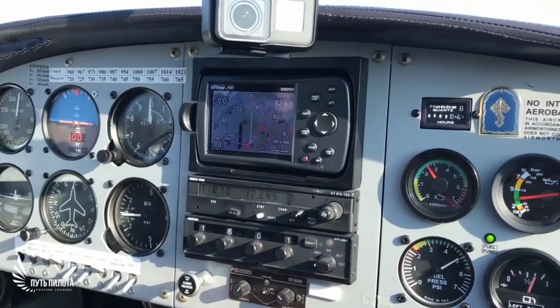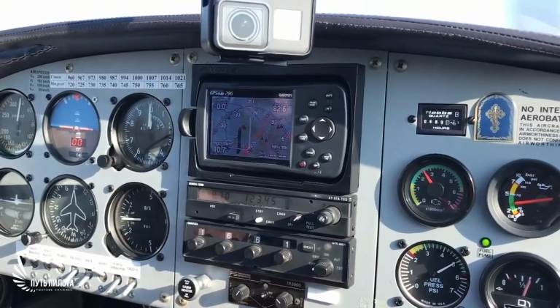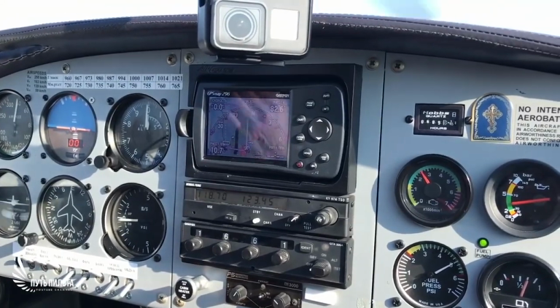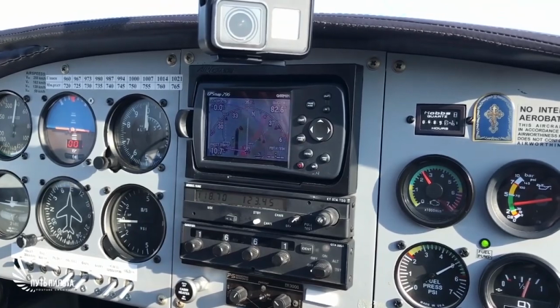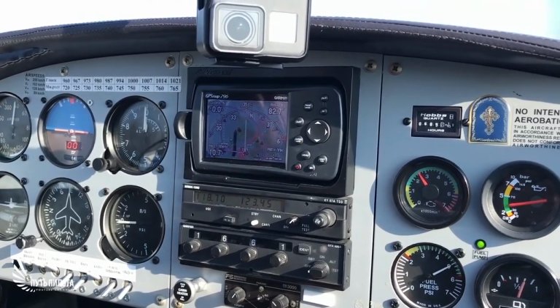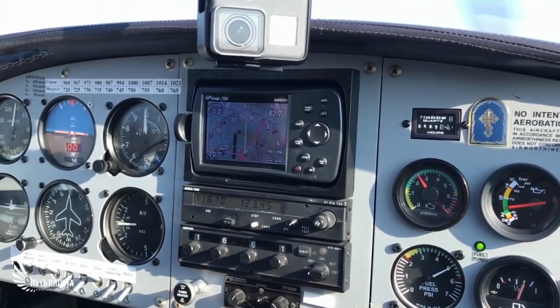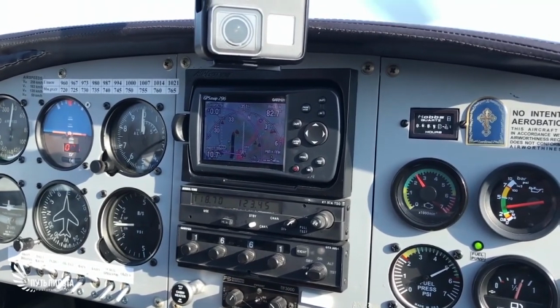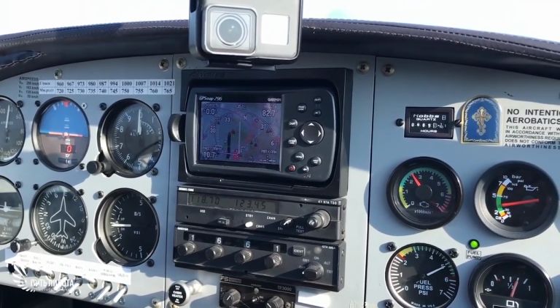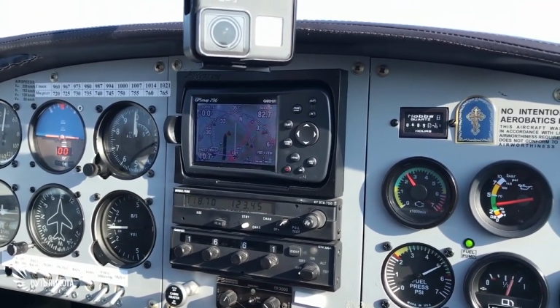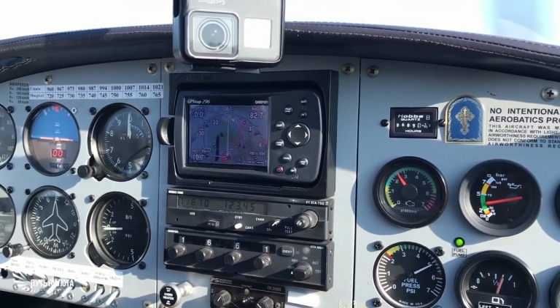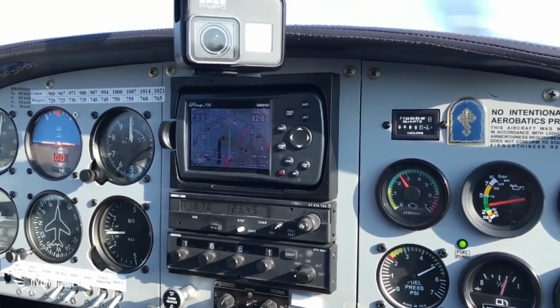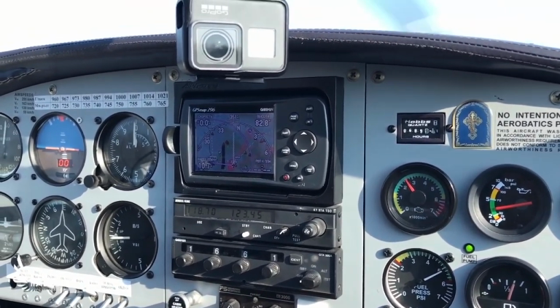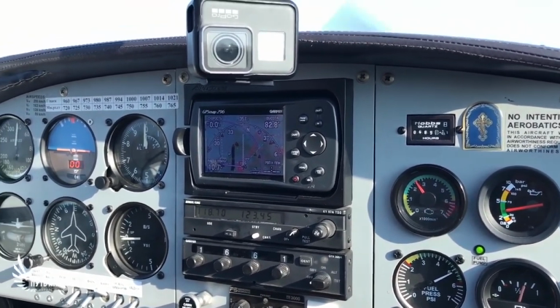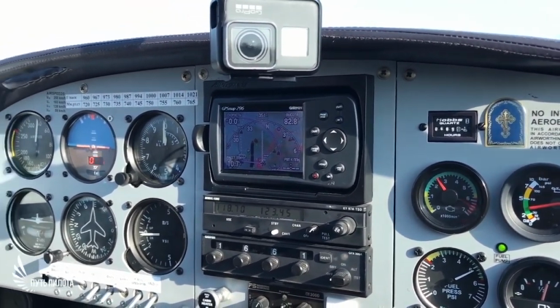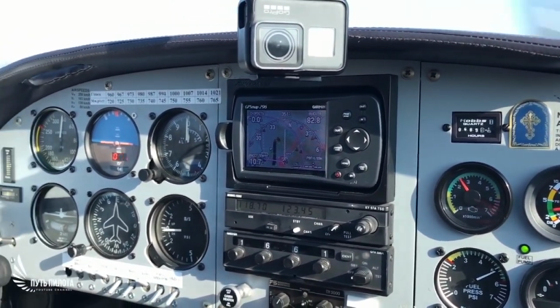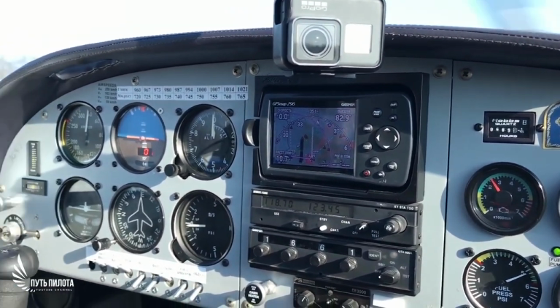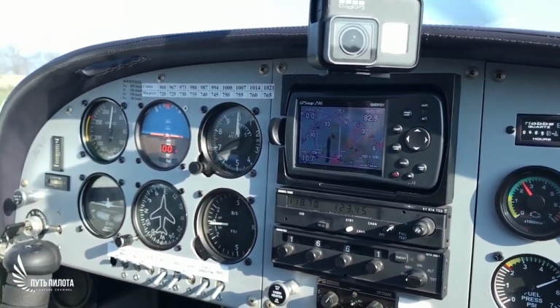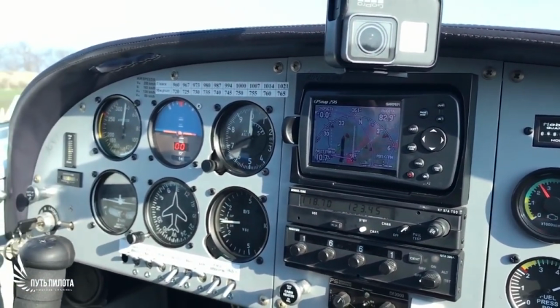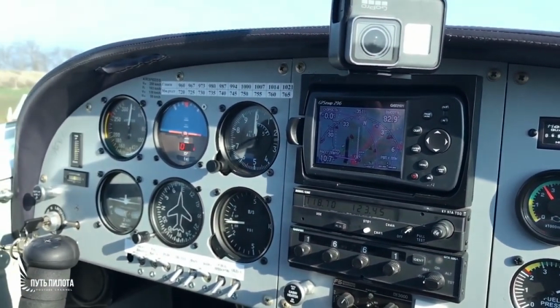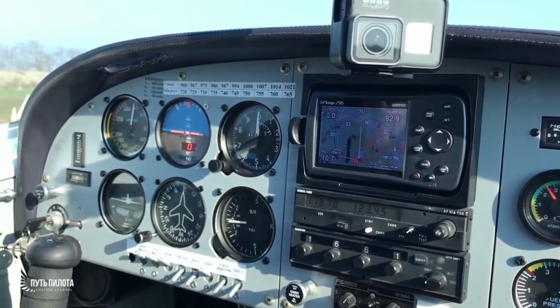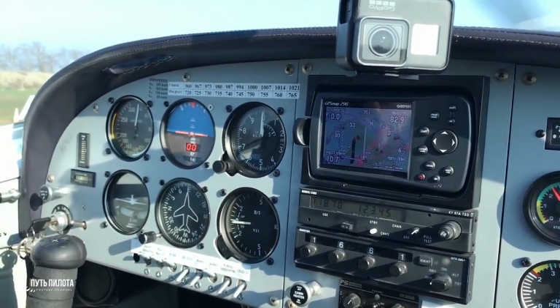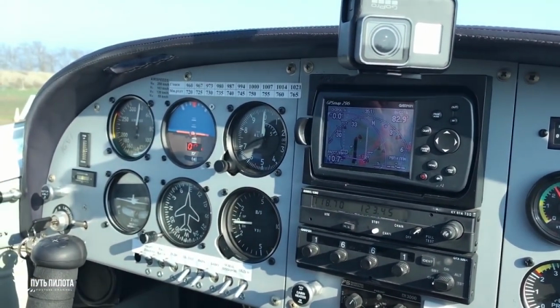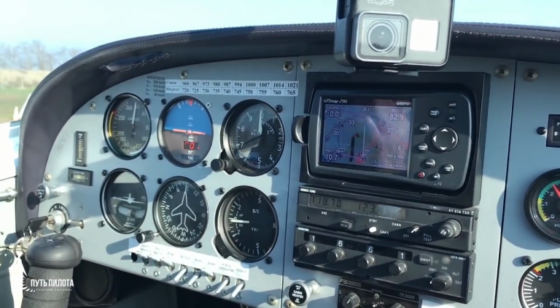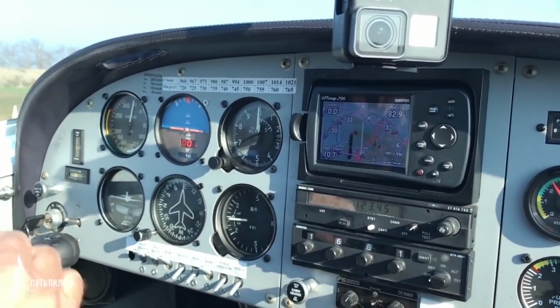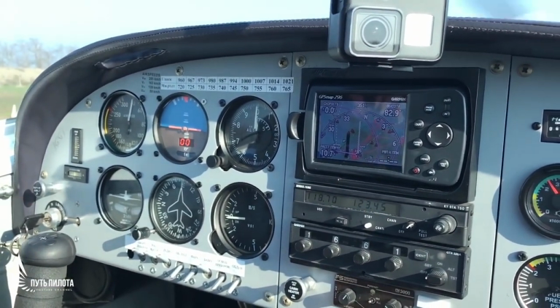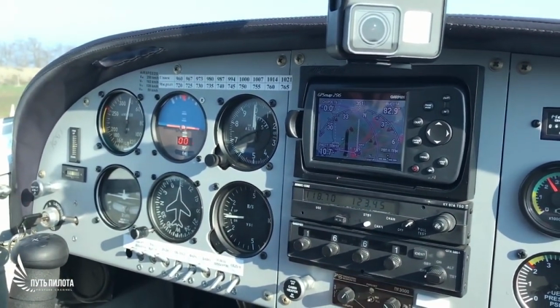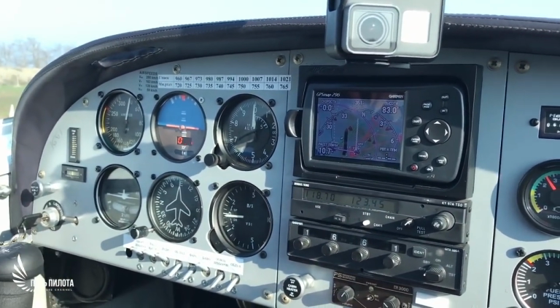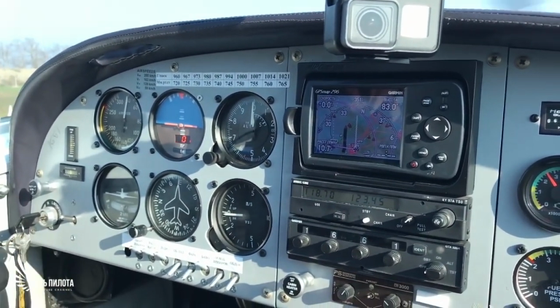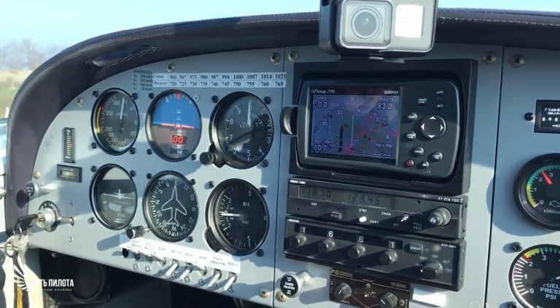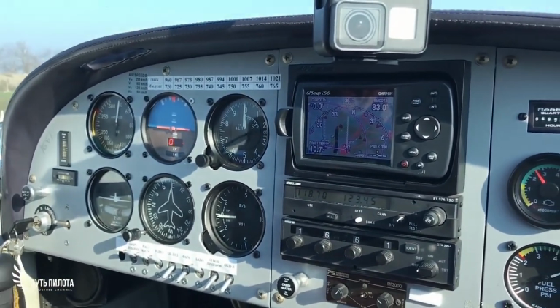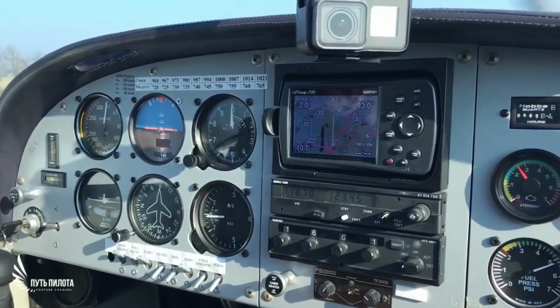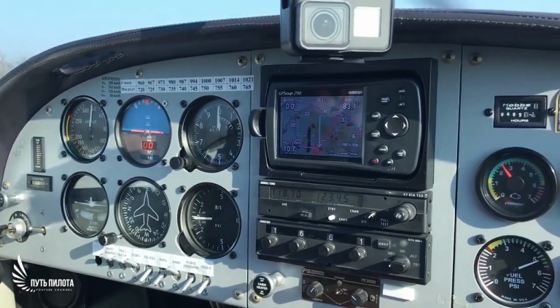This is the basic configuration named Classic. As you can see, this is a traditional cockpit with gauges.